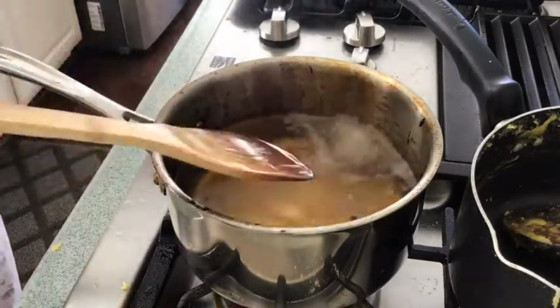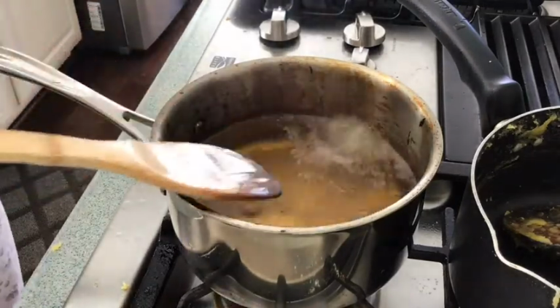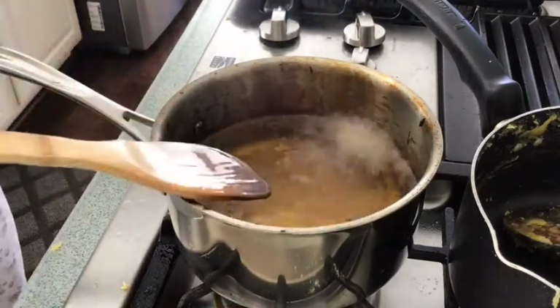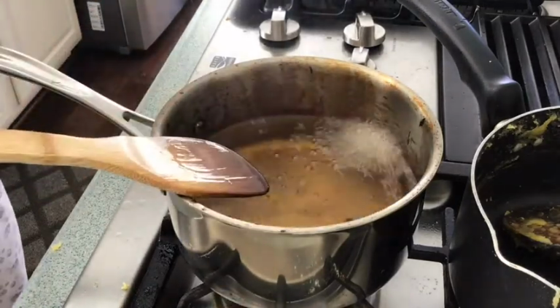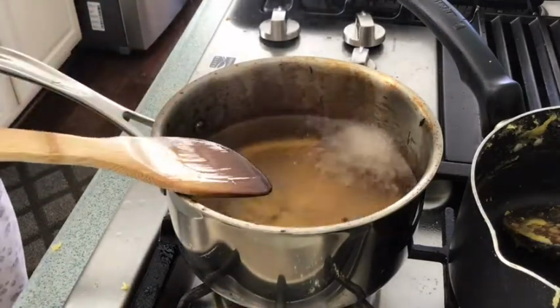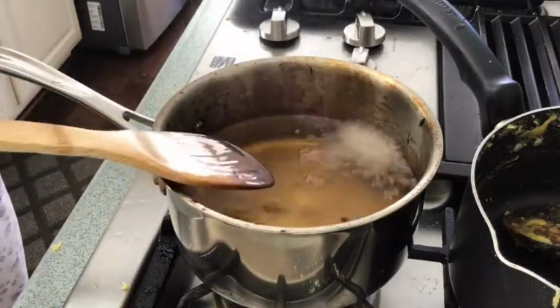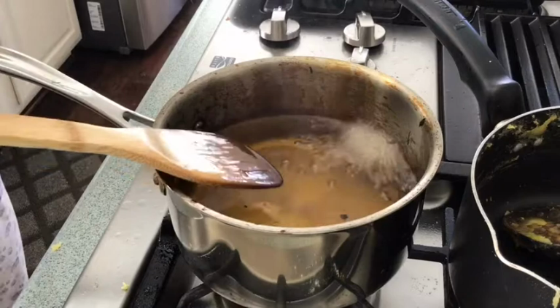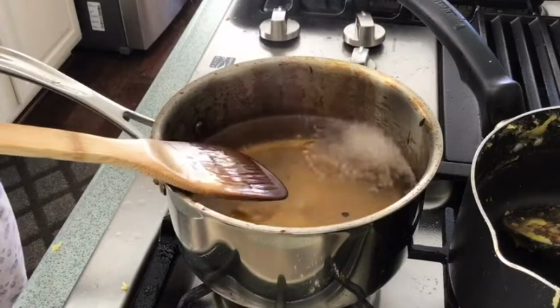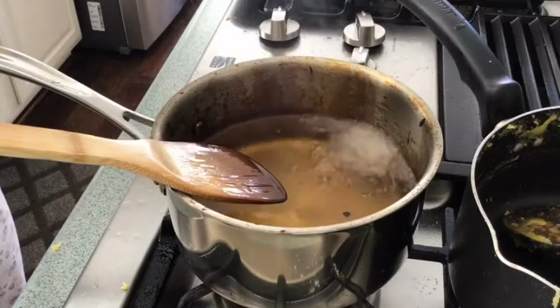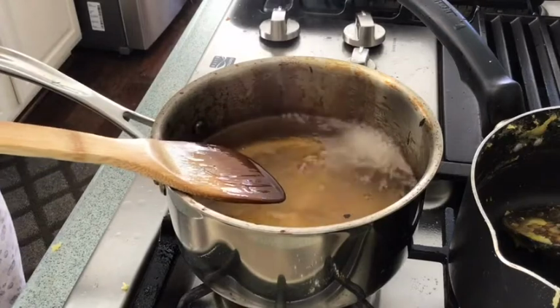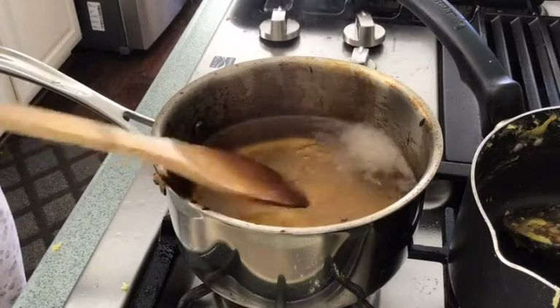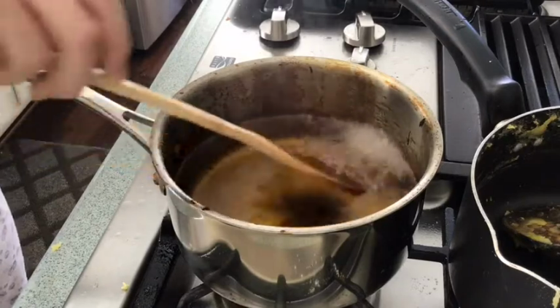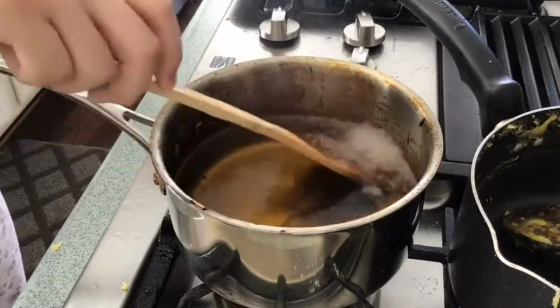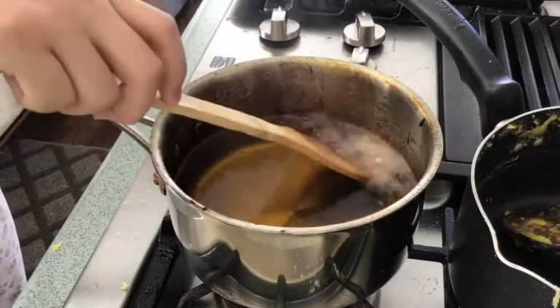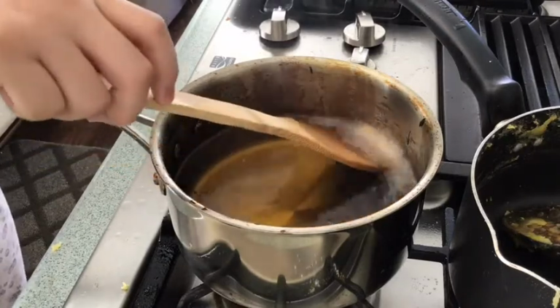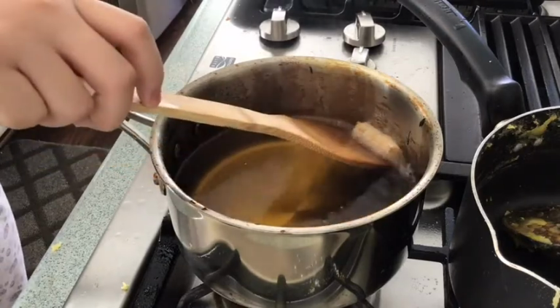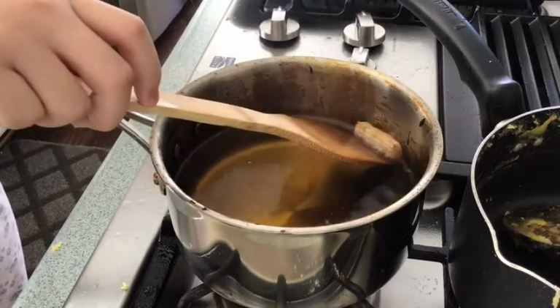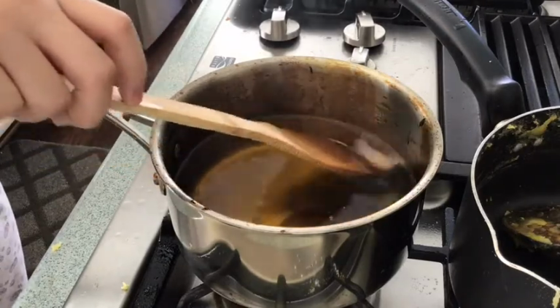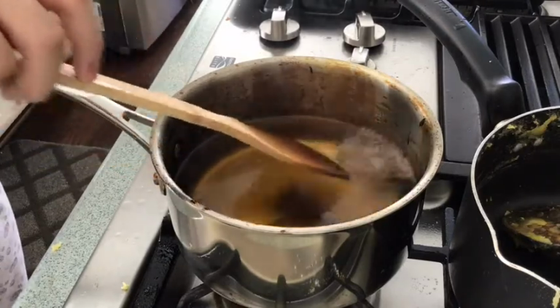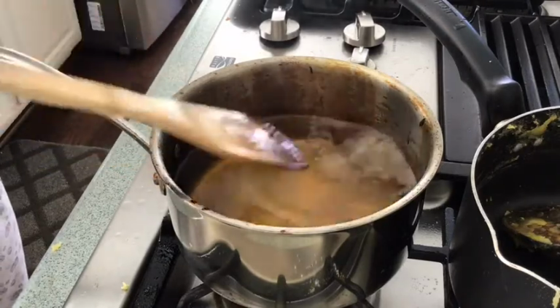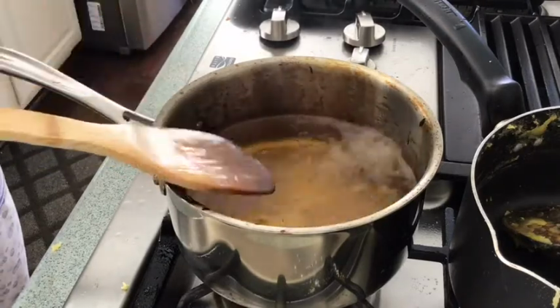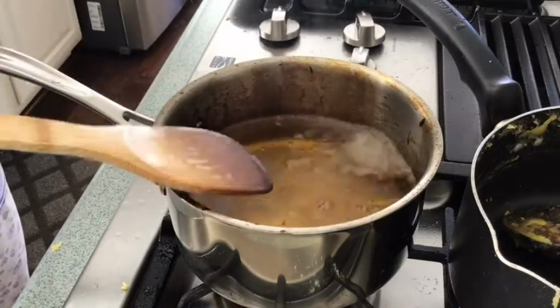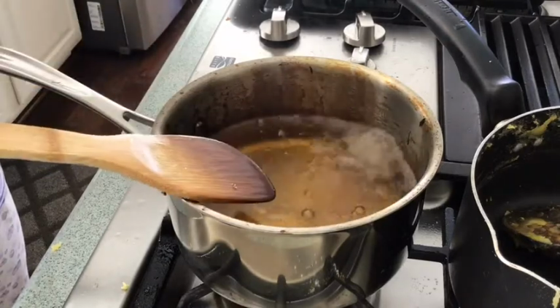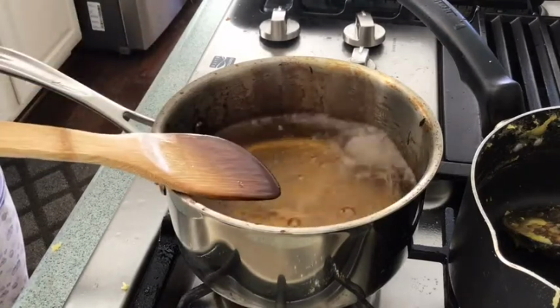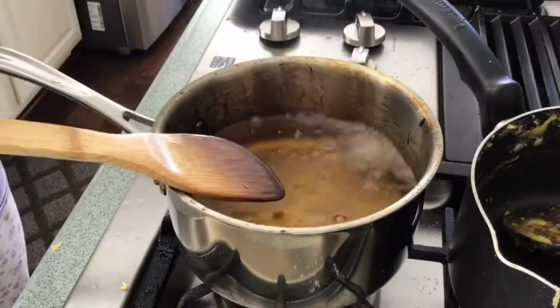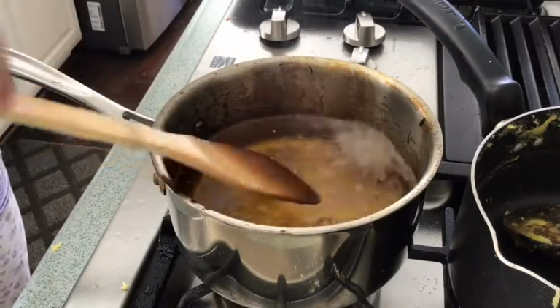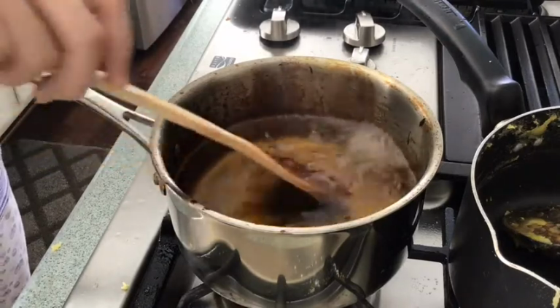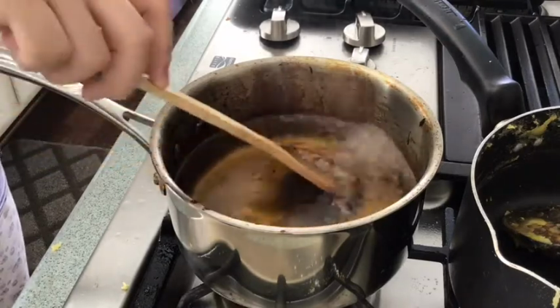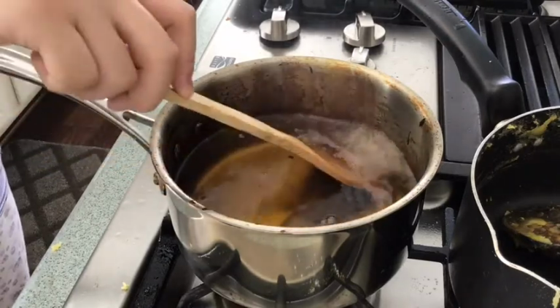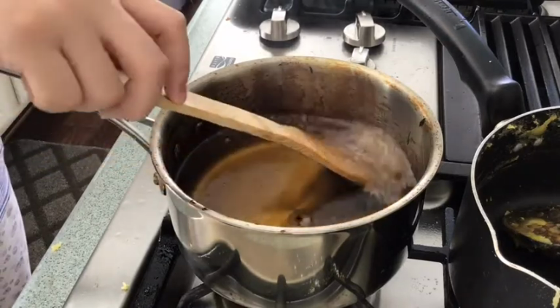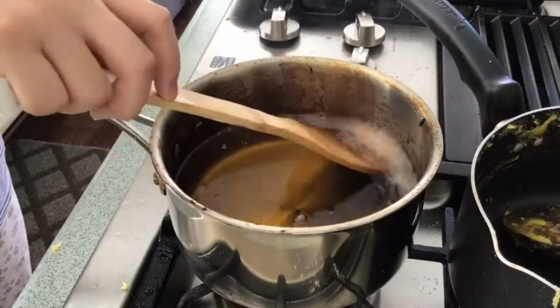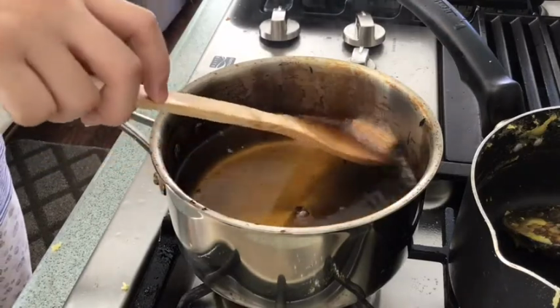The color of the churro is golden brown. It's time for you to take it out and put it on a paper towel.